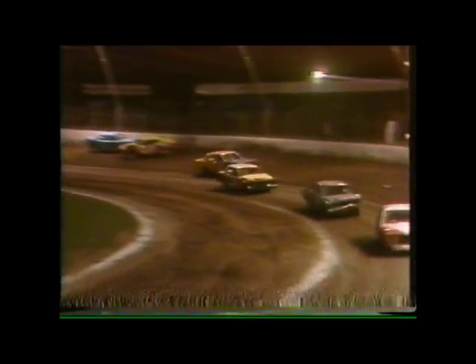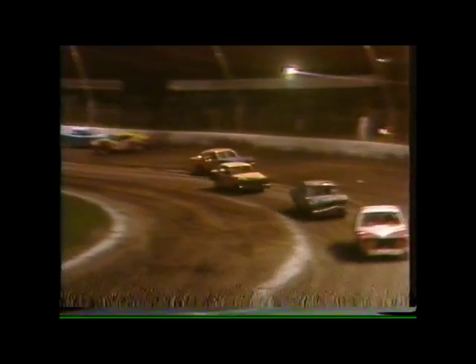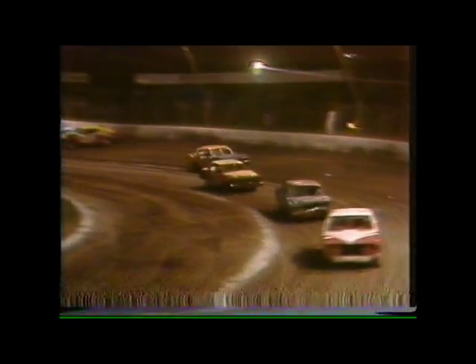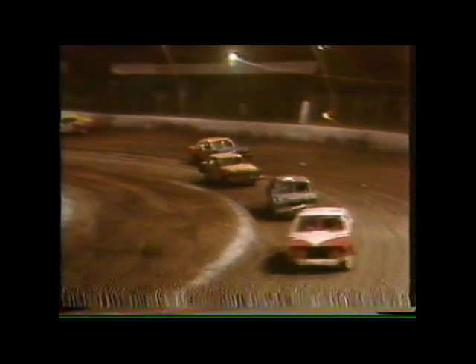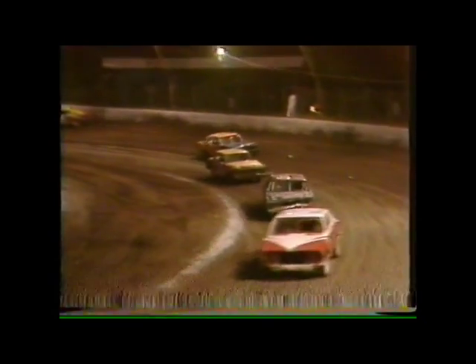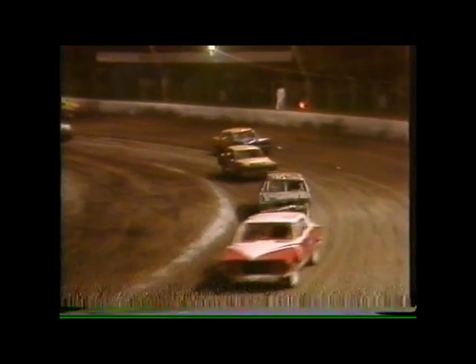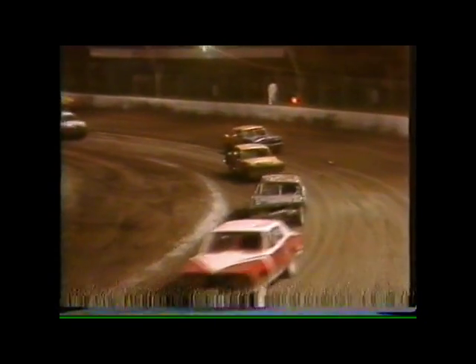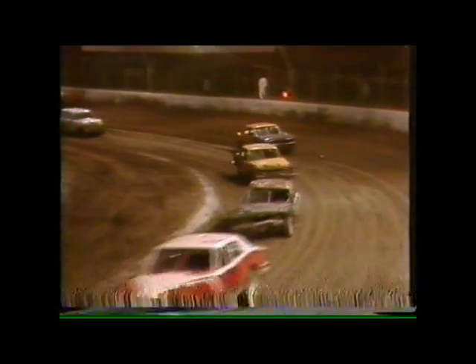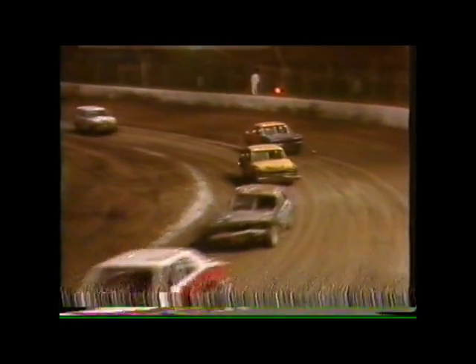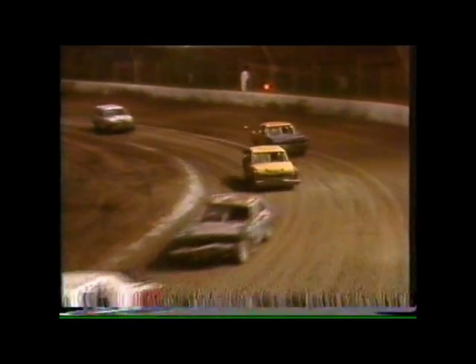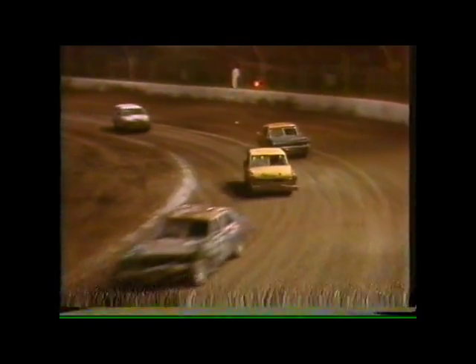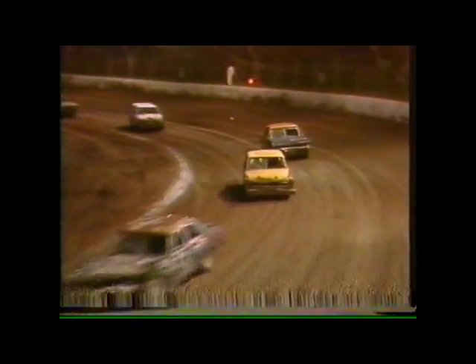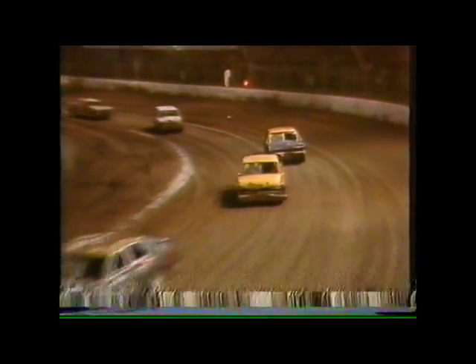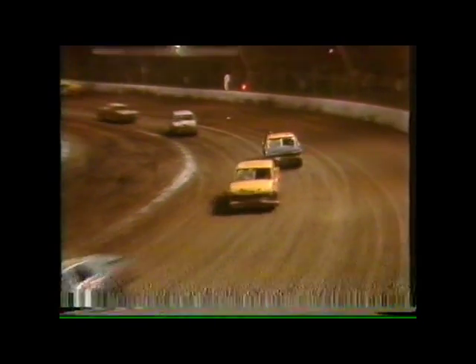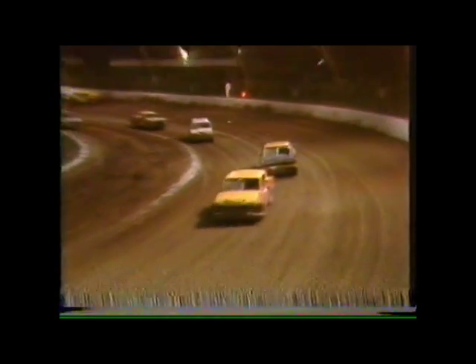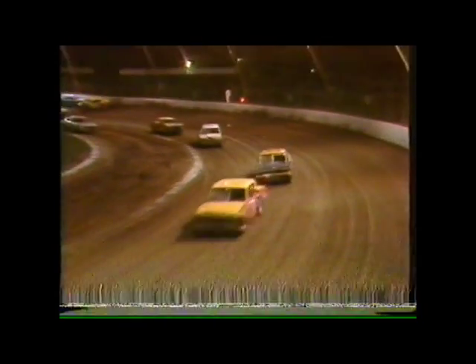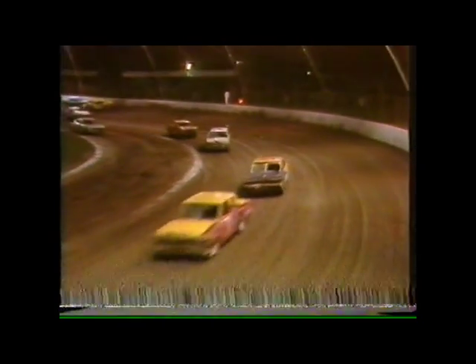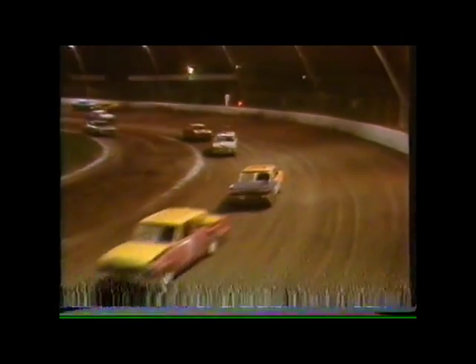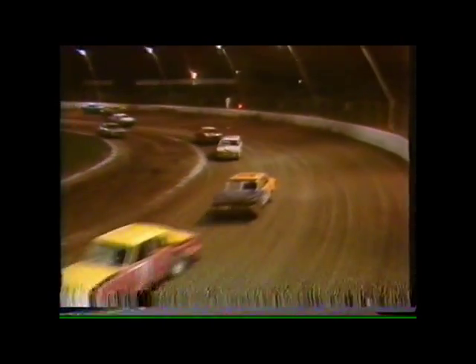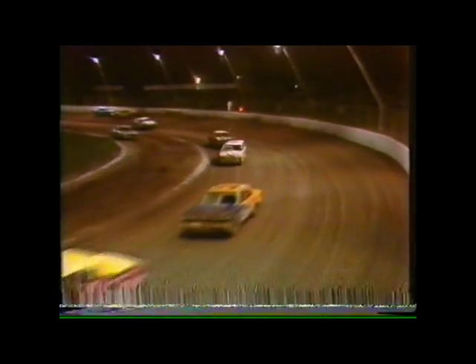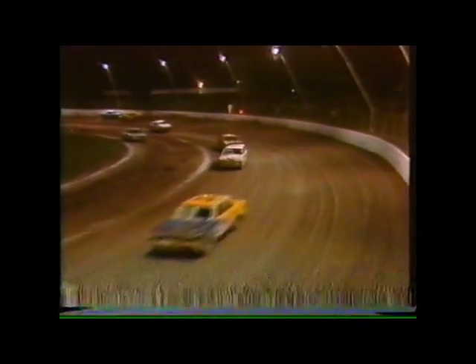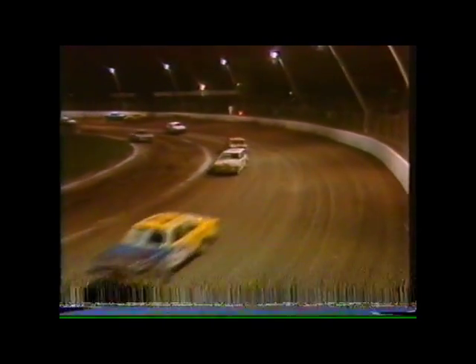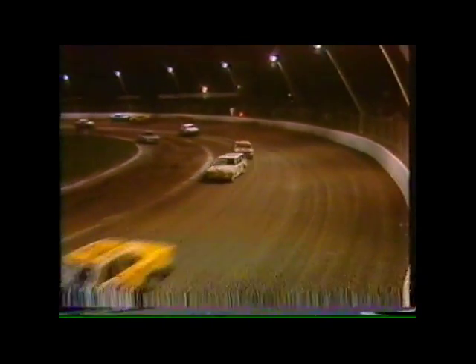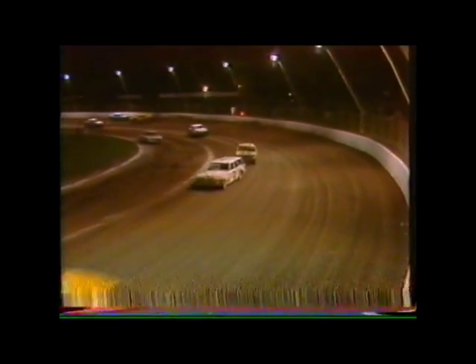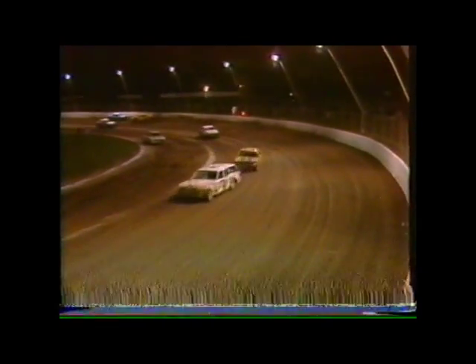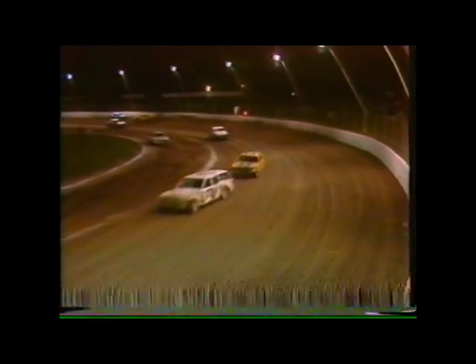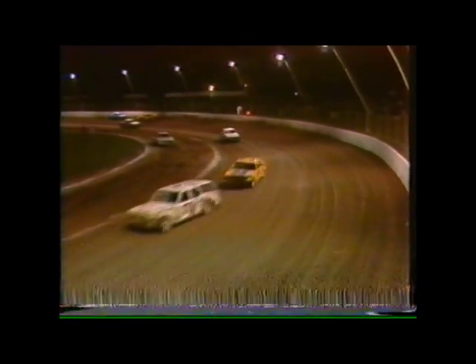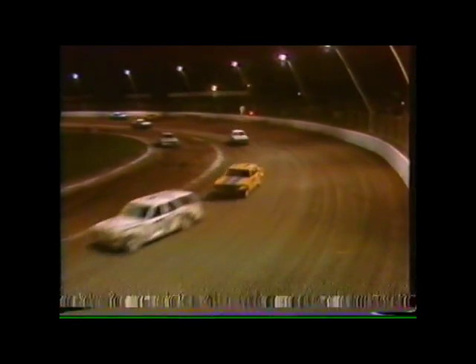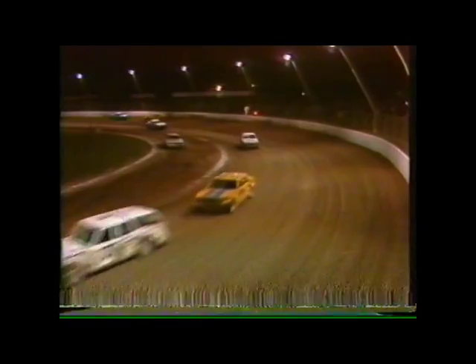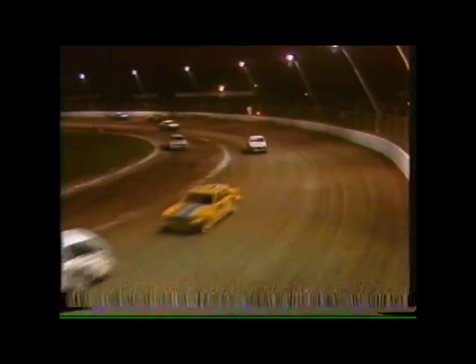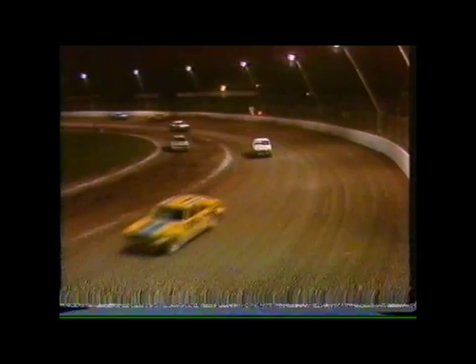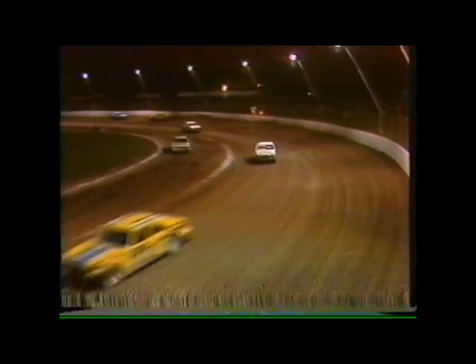Three minutes 55.102 being the official time.